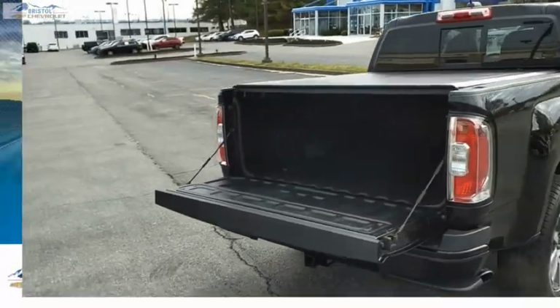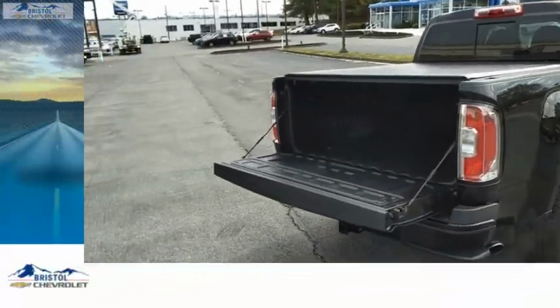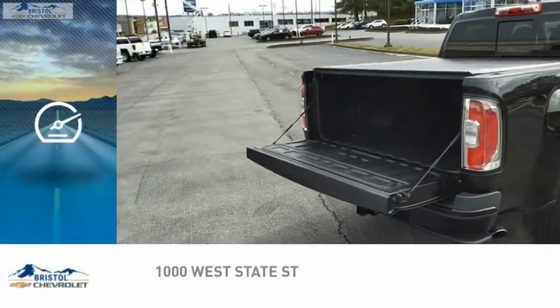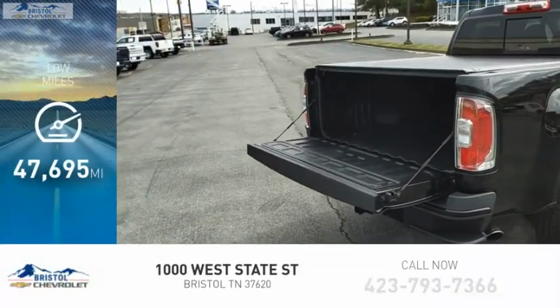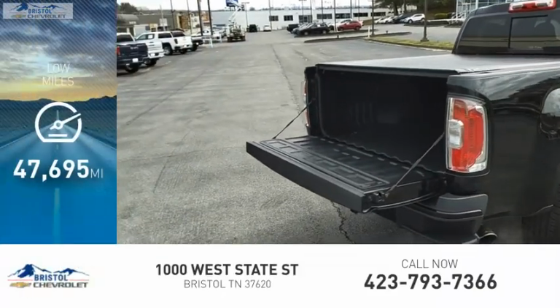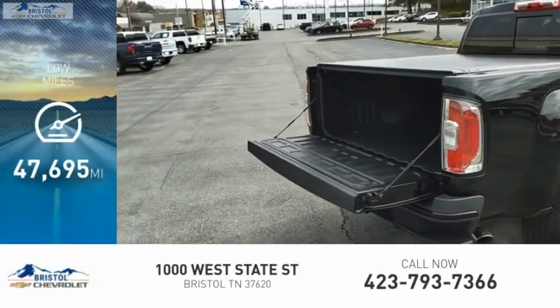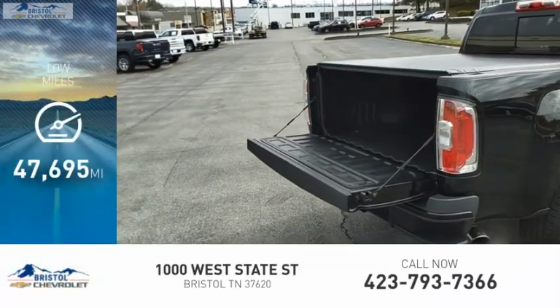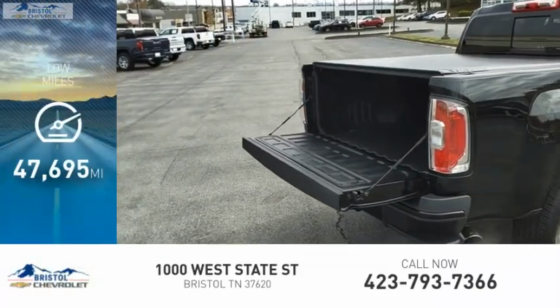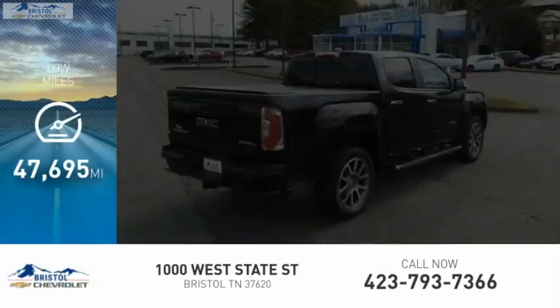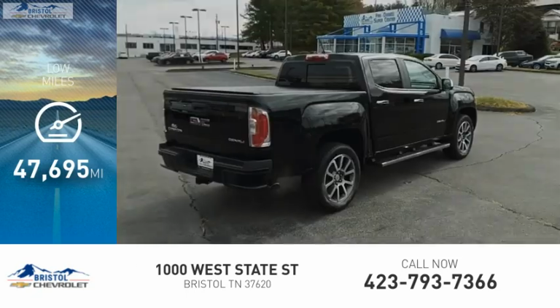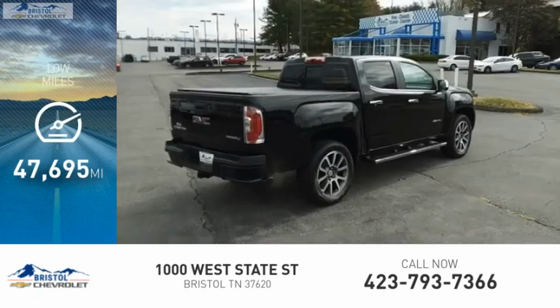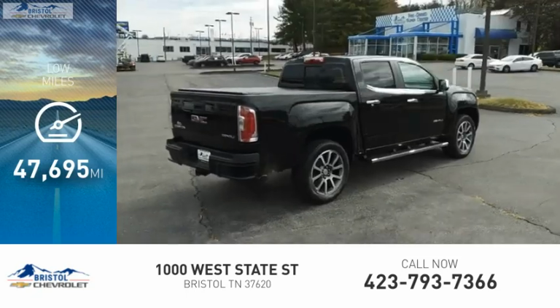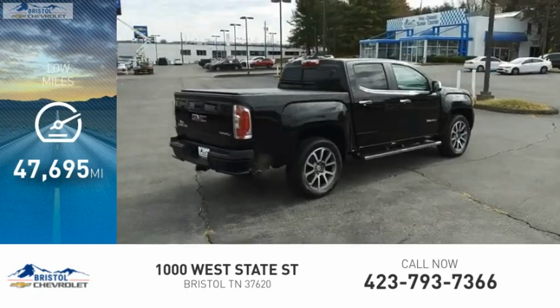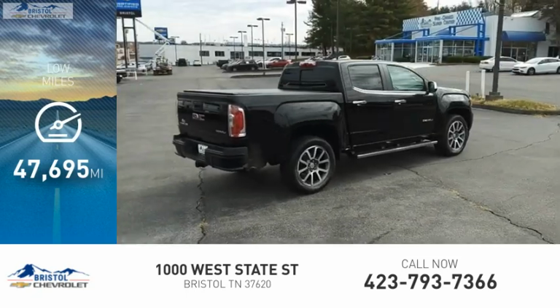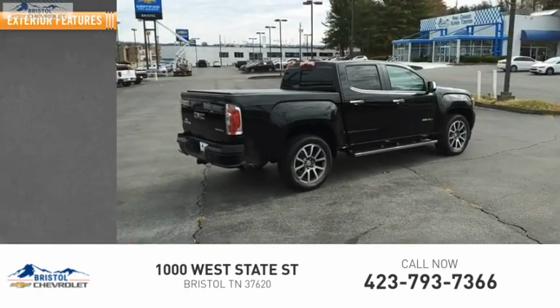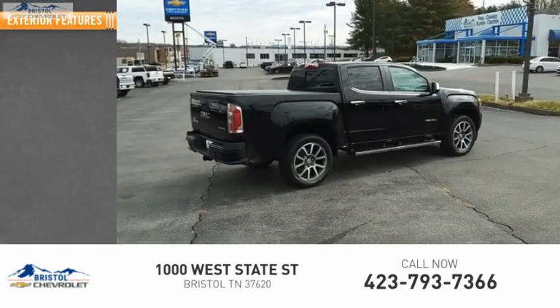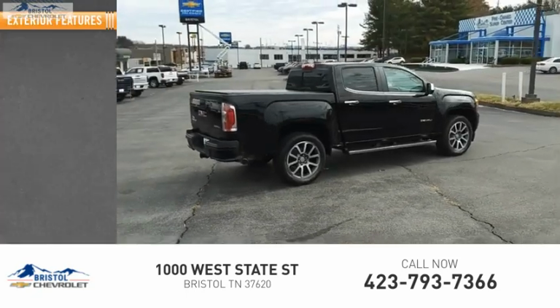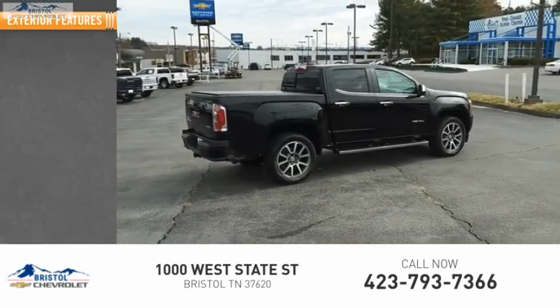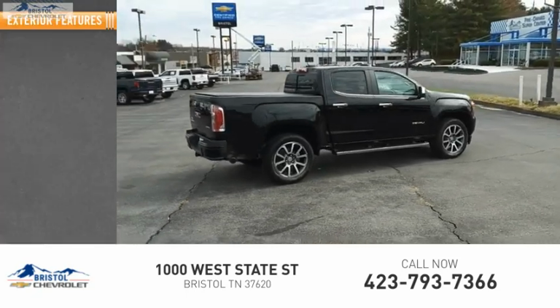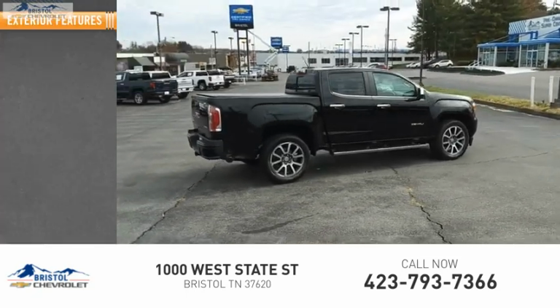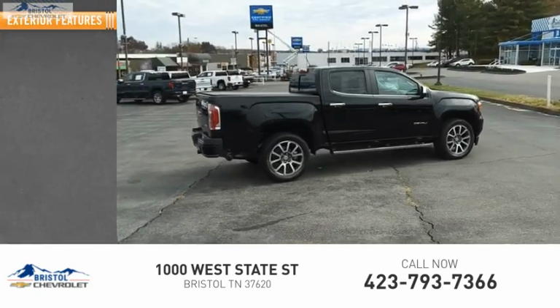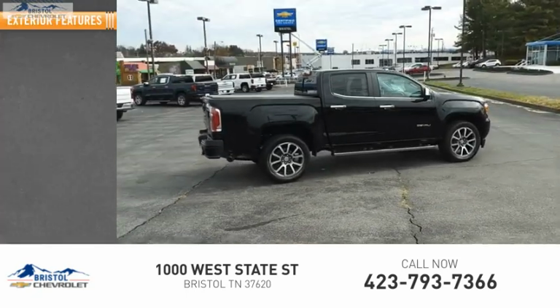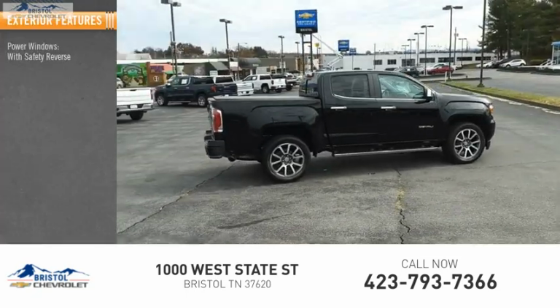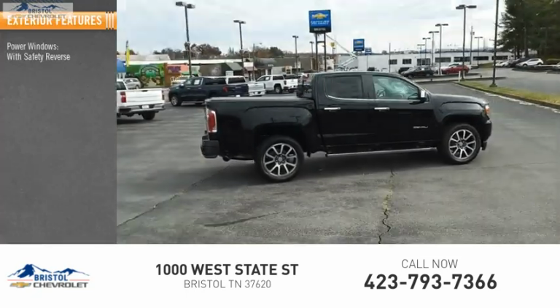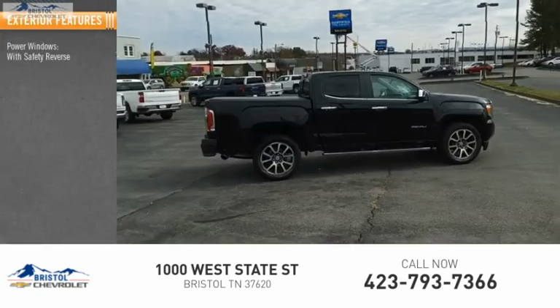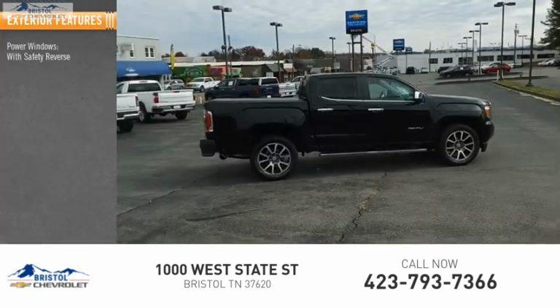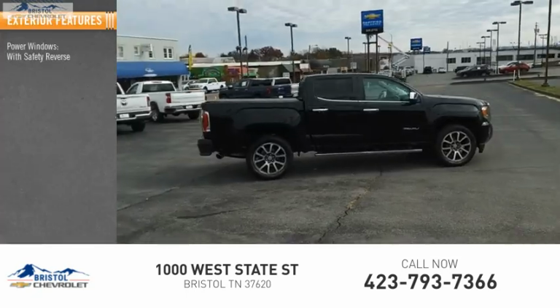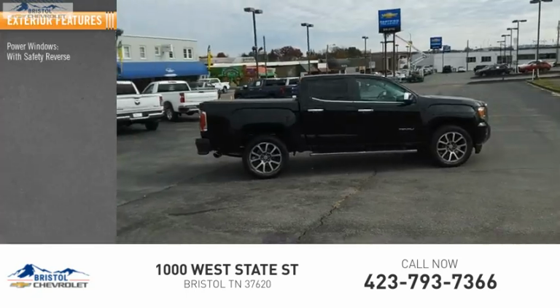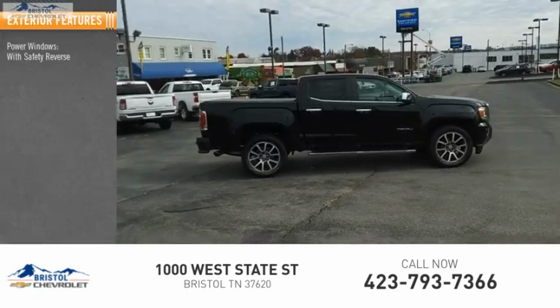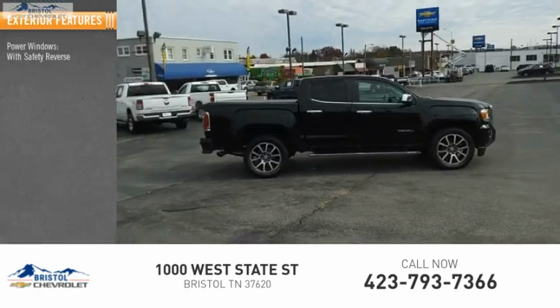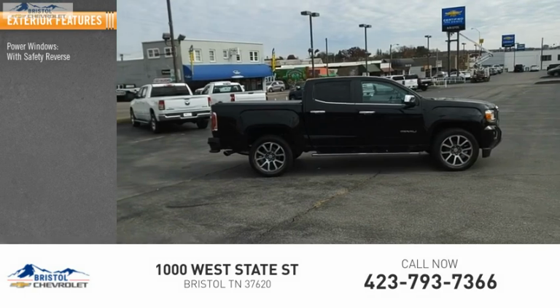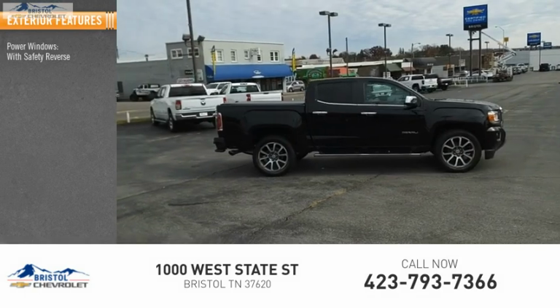This vehicle has less than 50,000 miles. Here are some of this vehicle's great options: power windows with safety reverse.